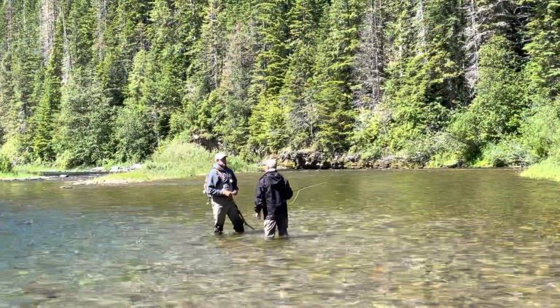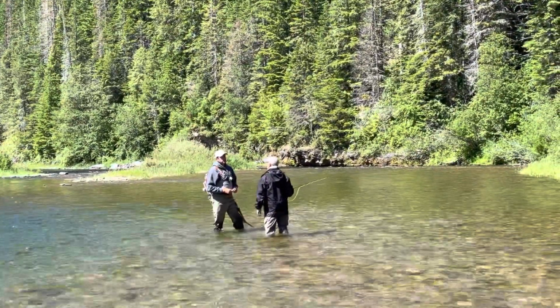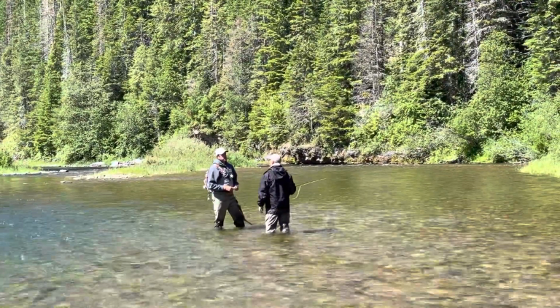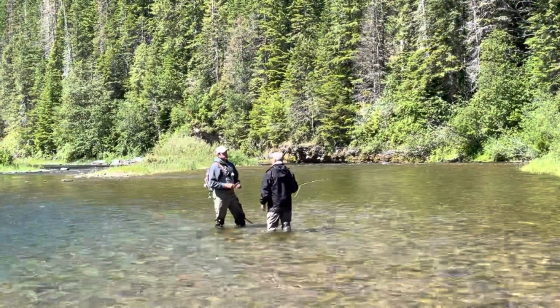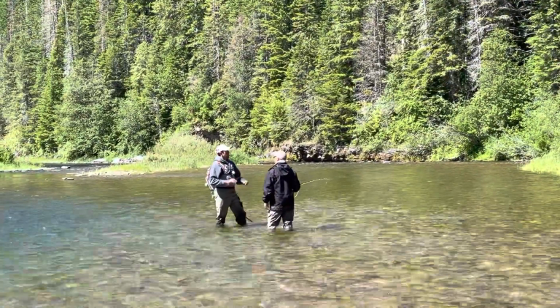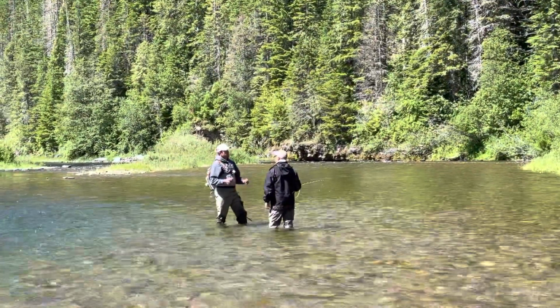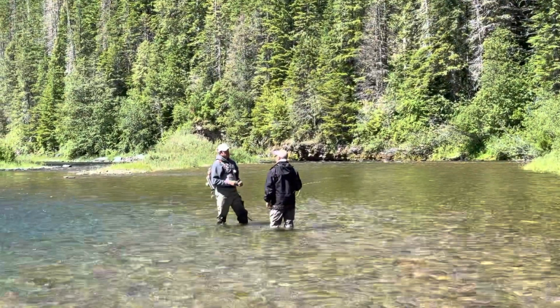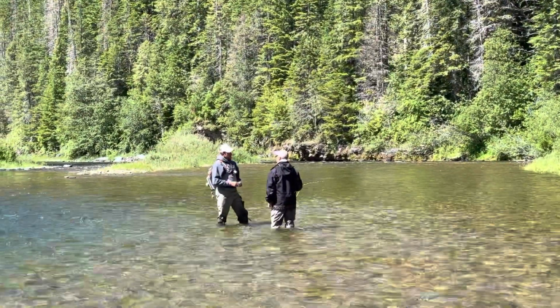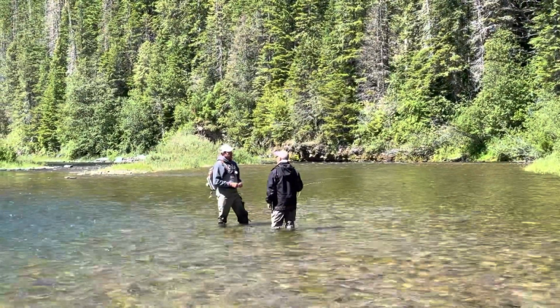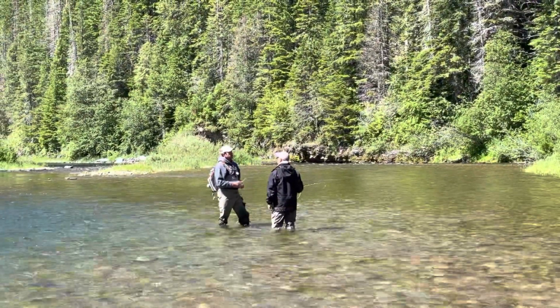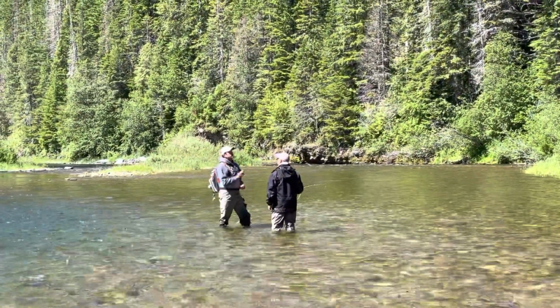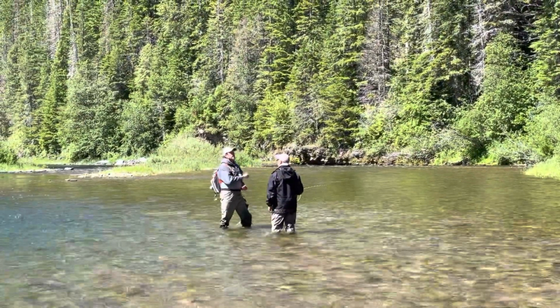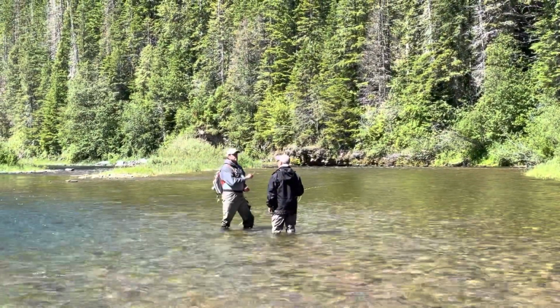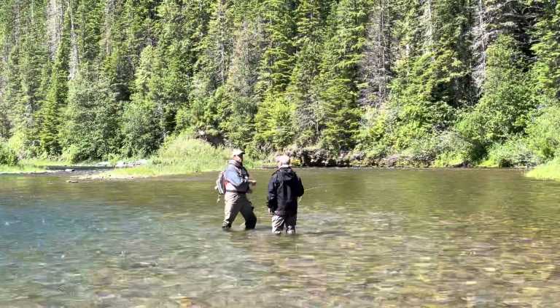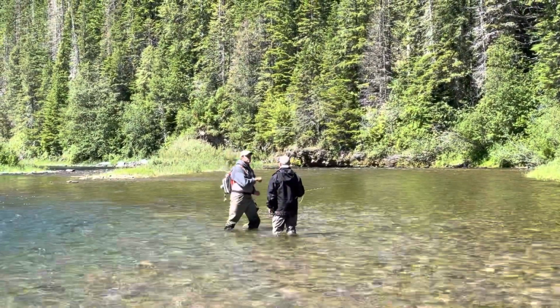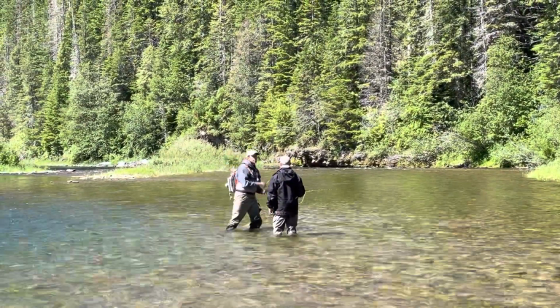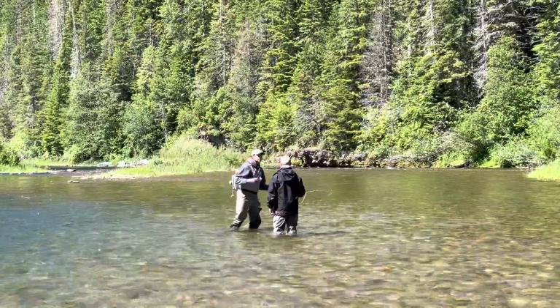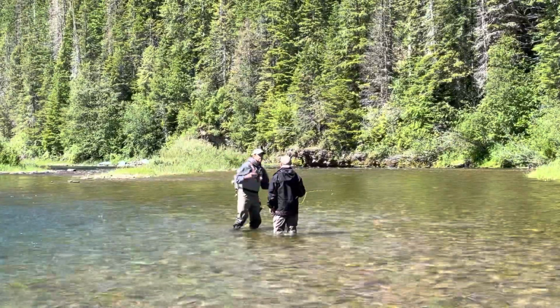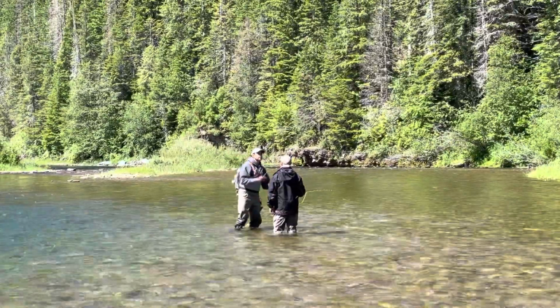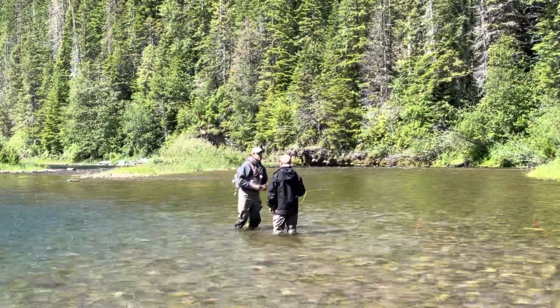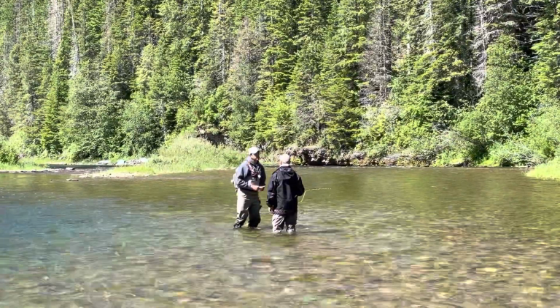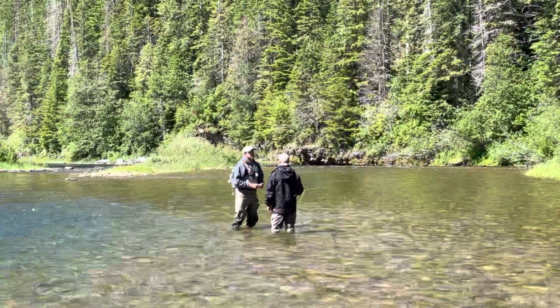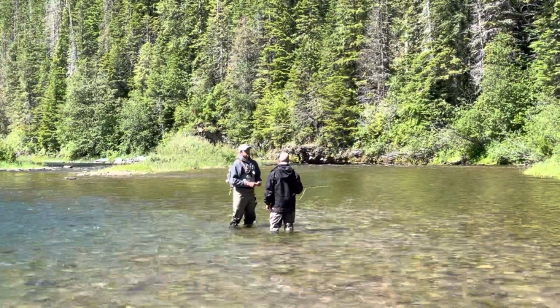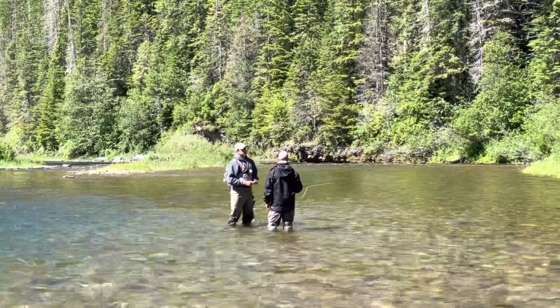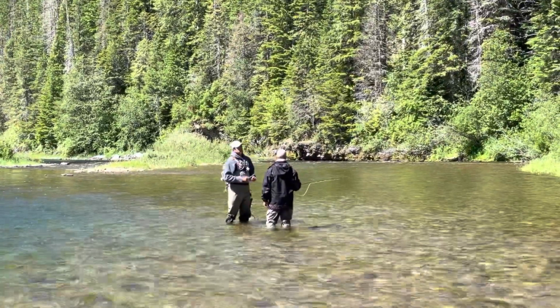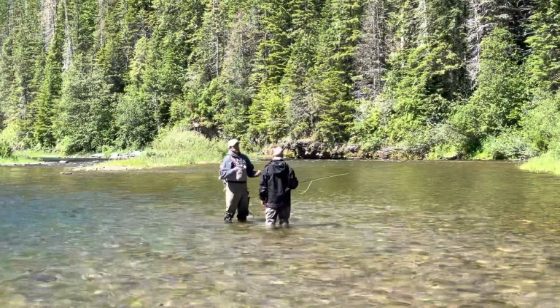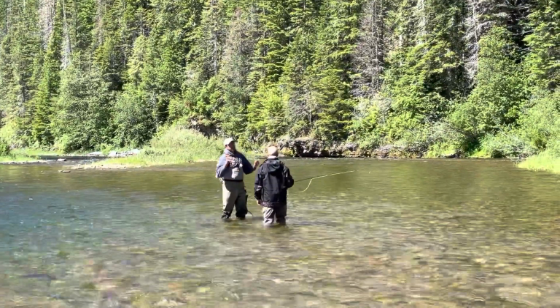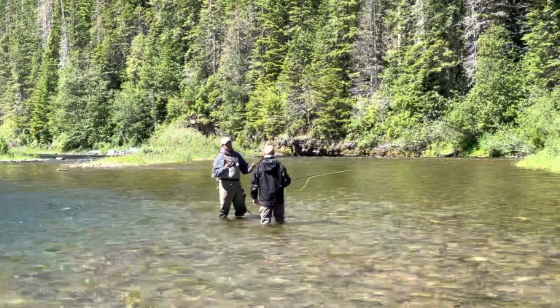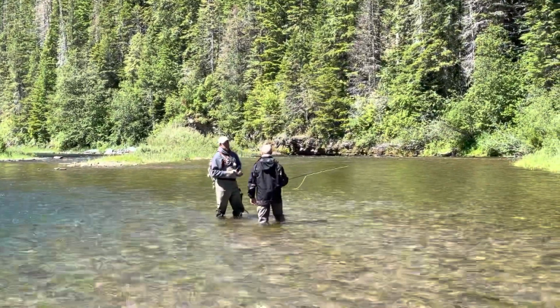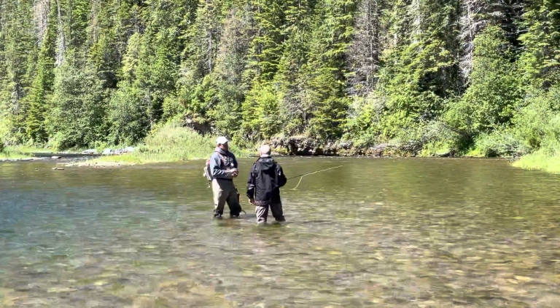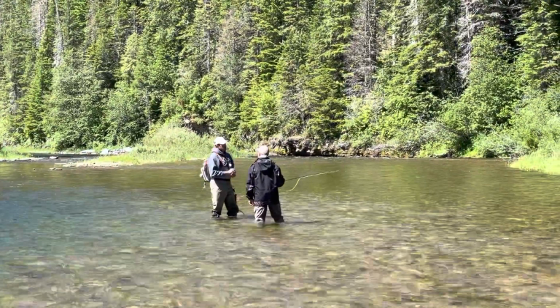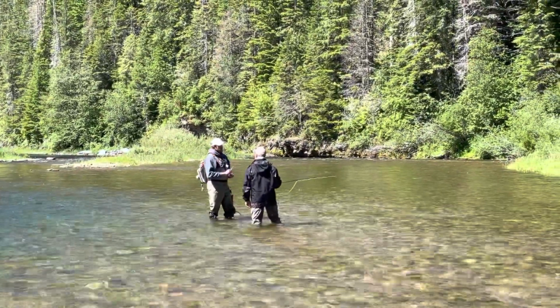As we discuss the catch and what Tim did right and wrong, Tim is now an expert cutthroat trout fisherman. Goodbye.